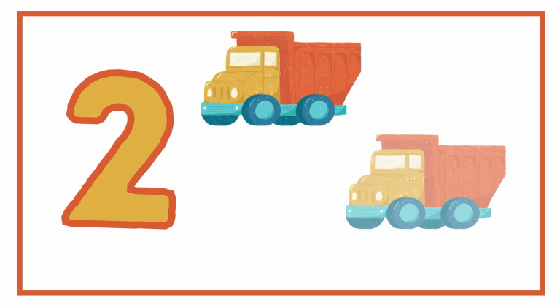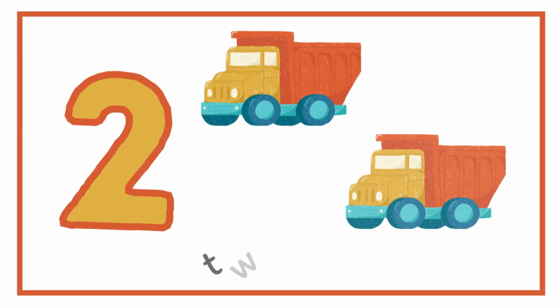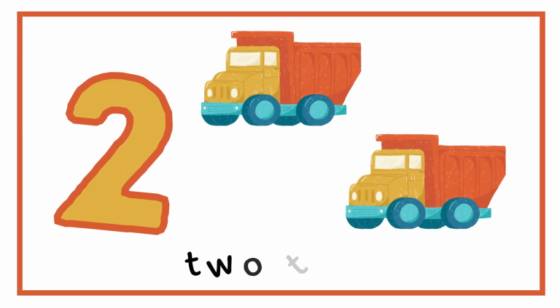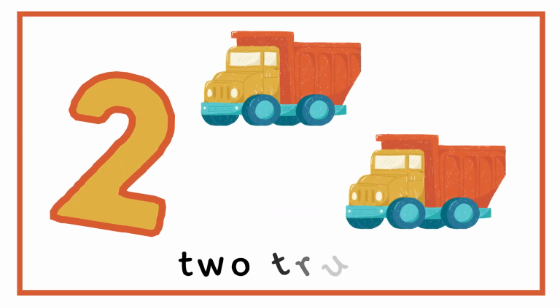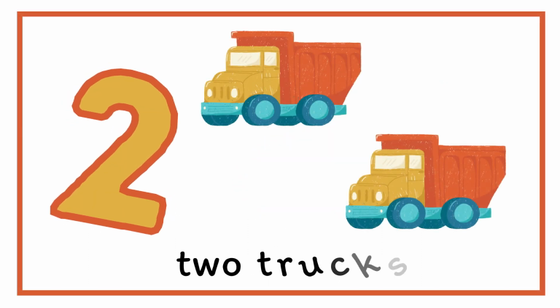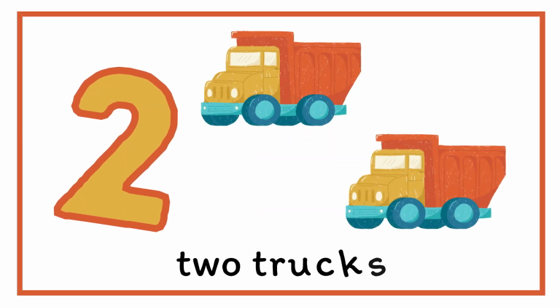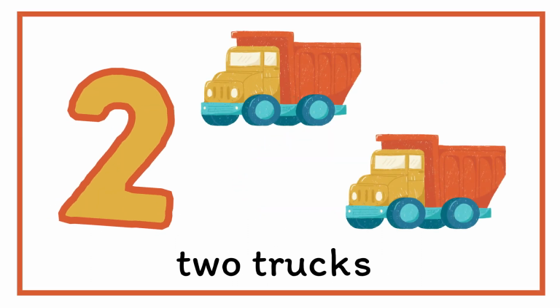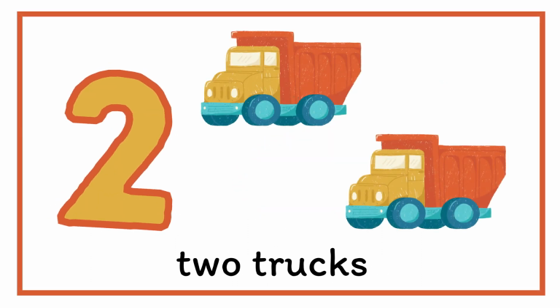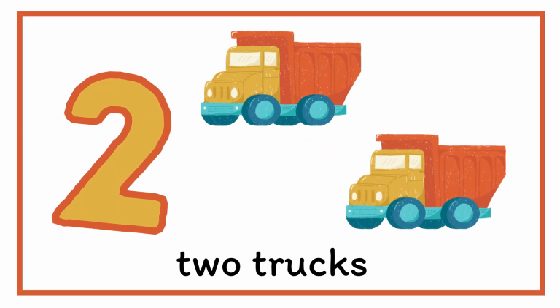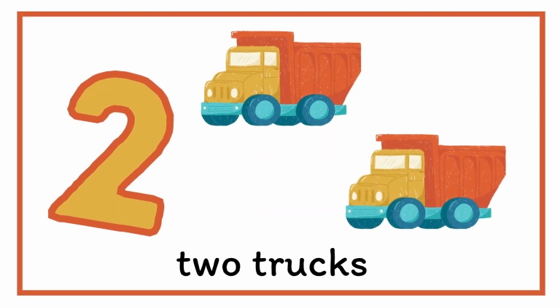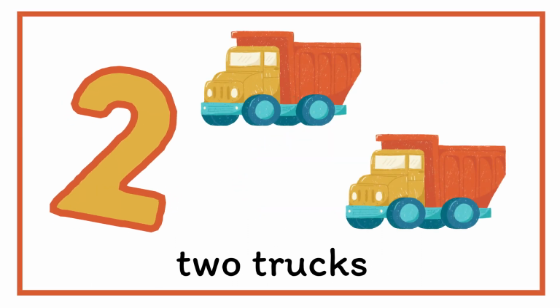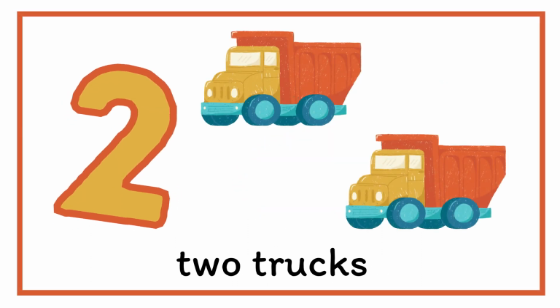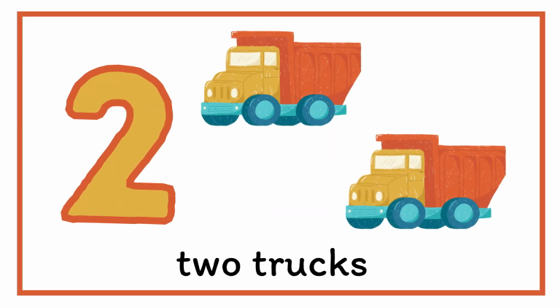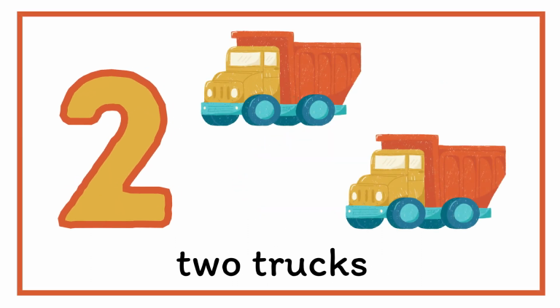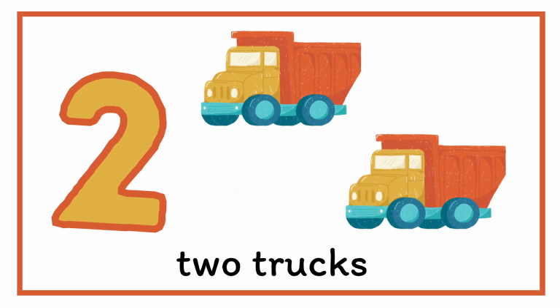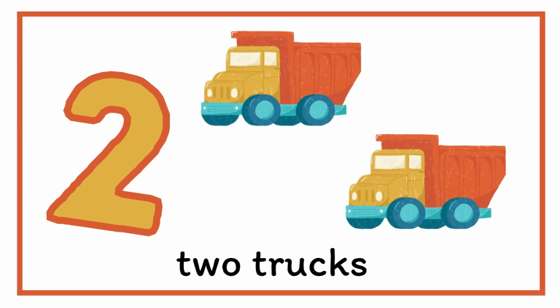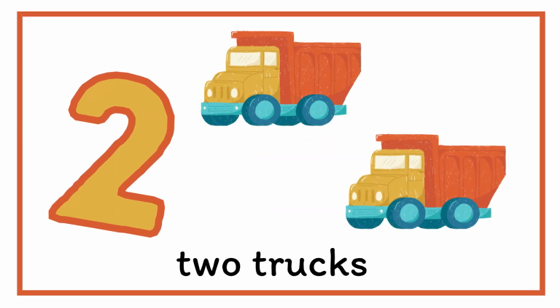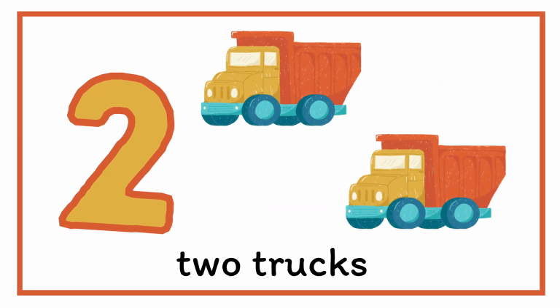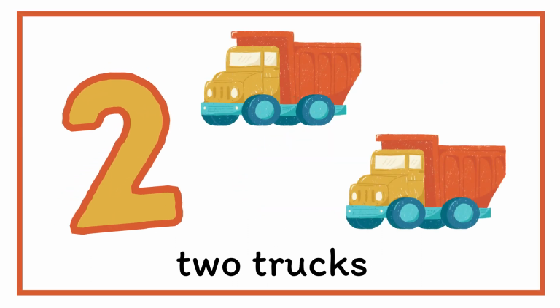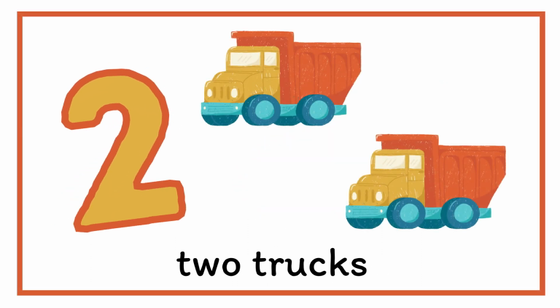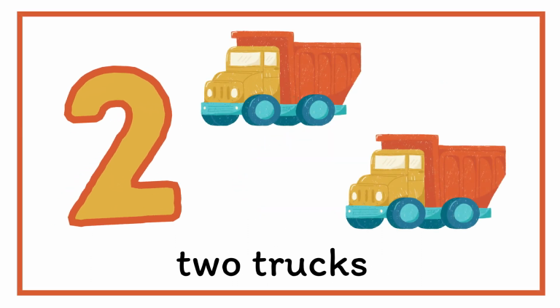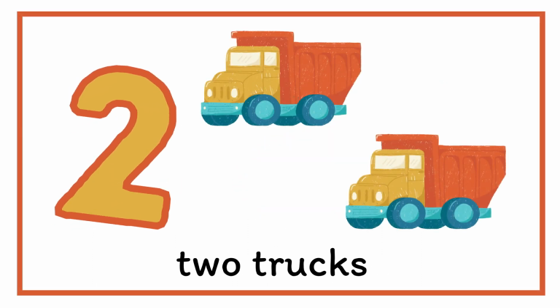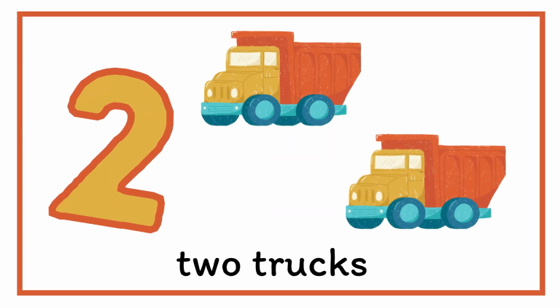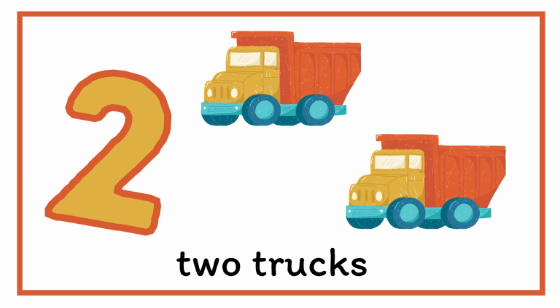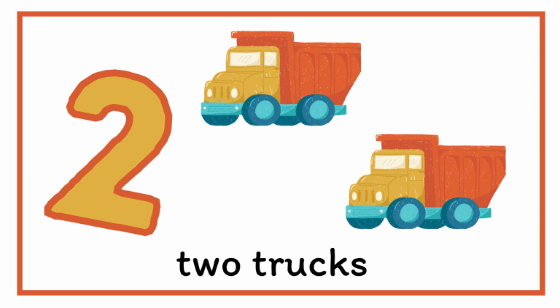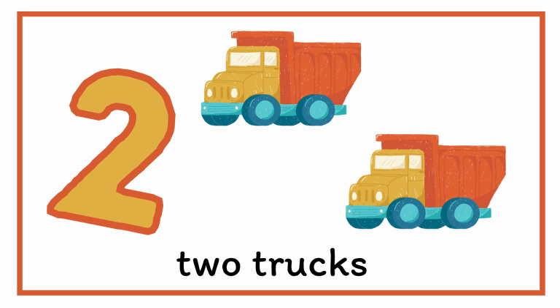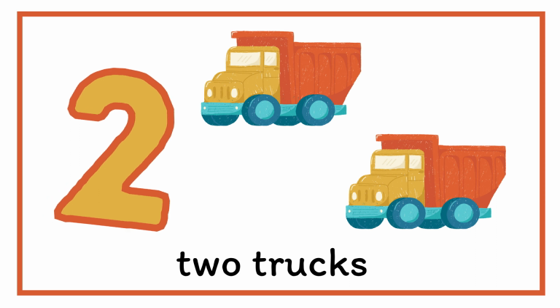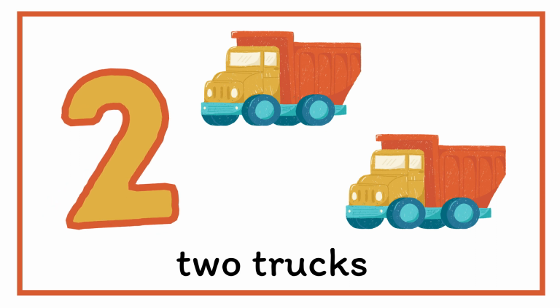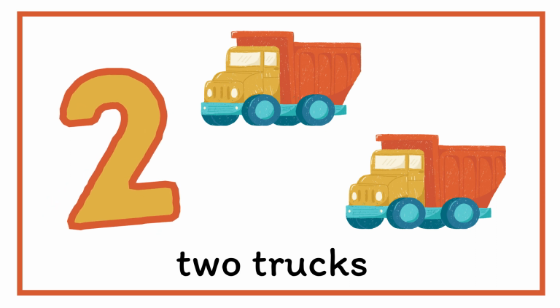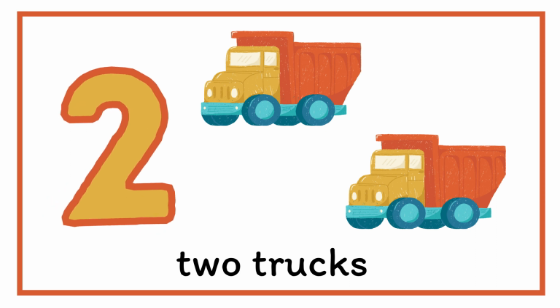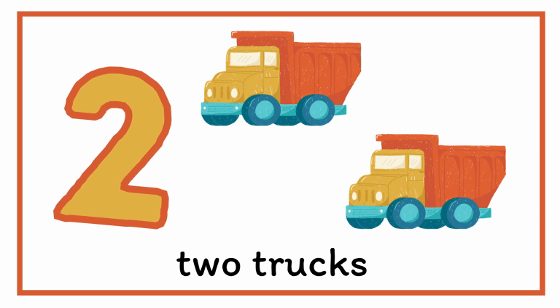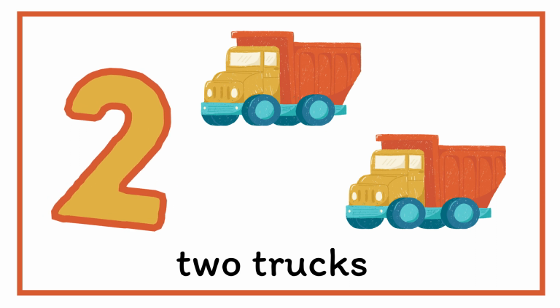Next, number two. We have two trucks here. Two.